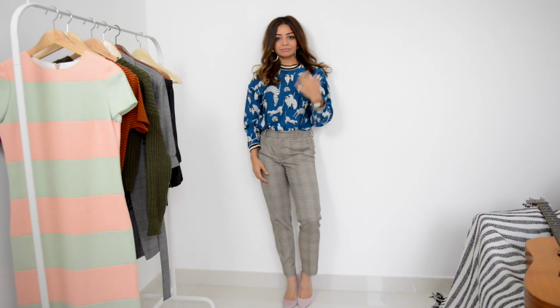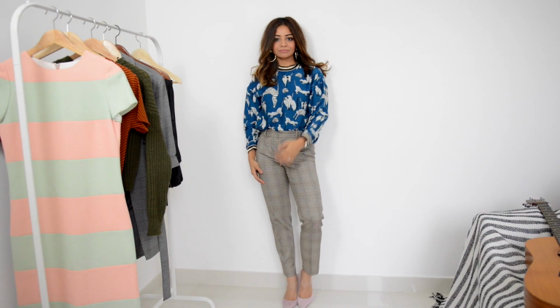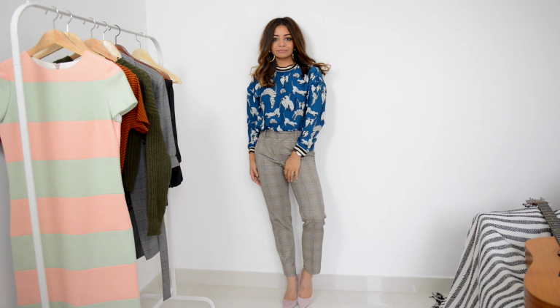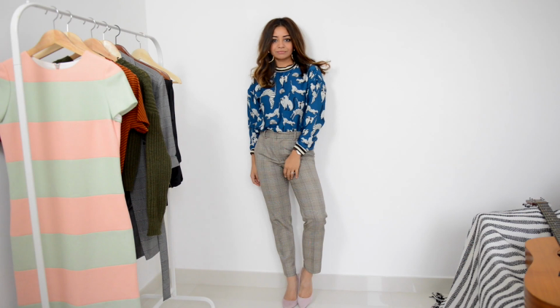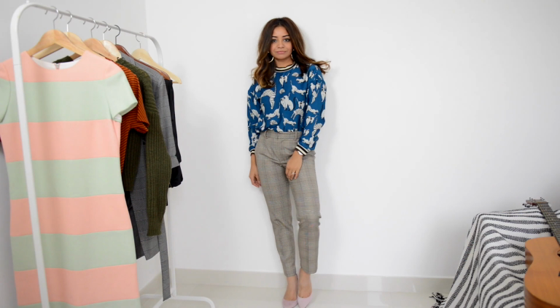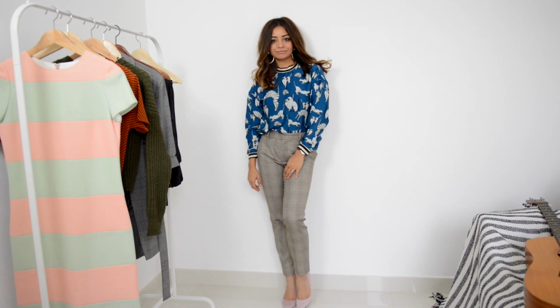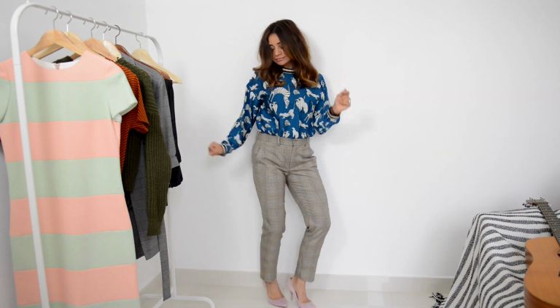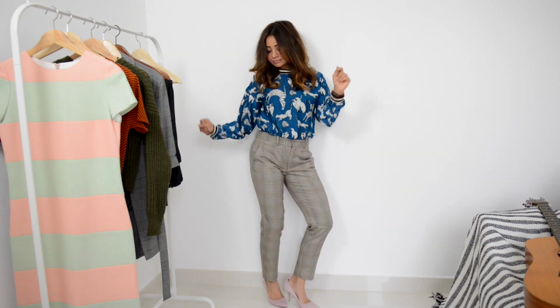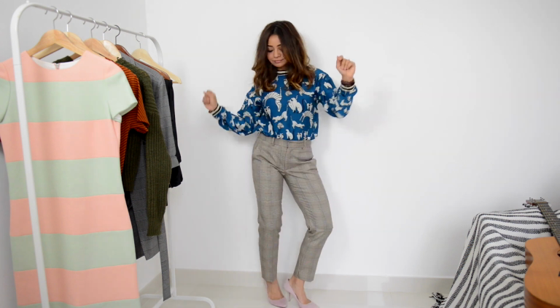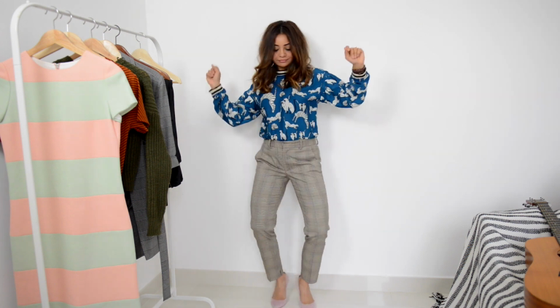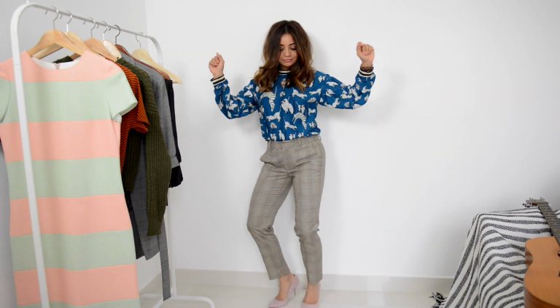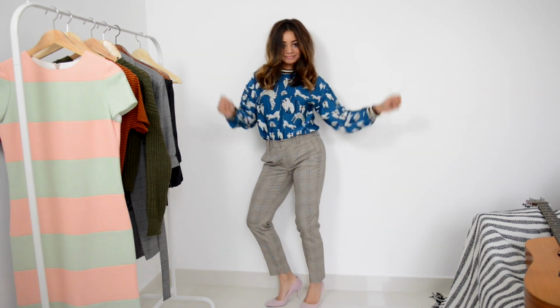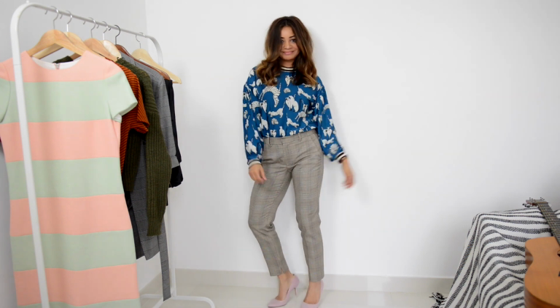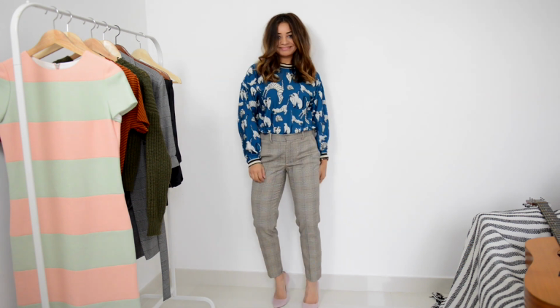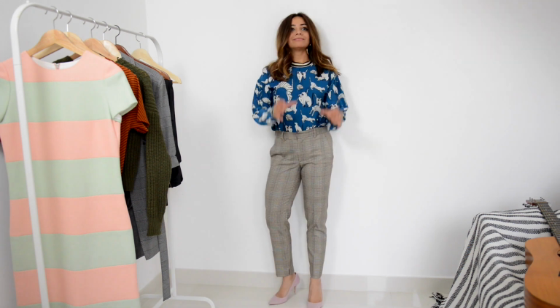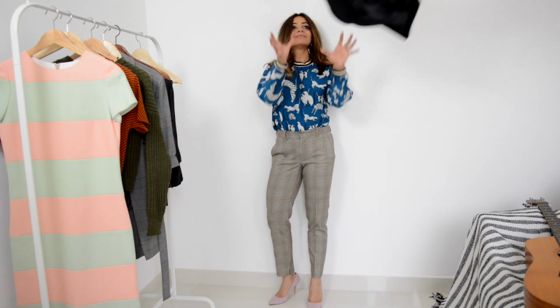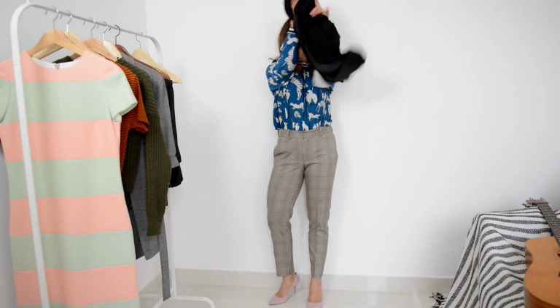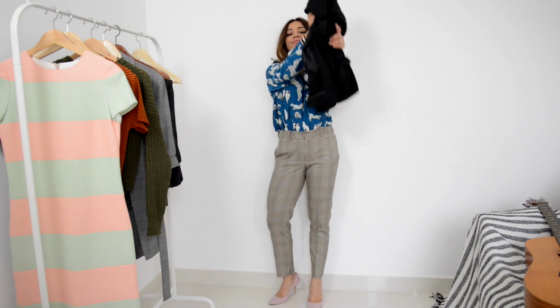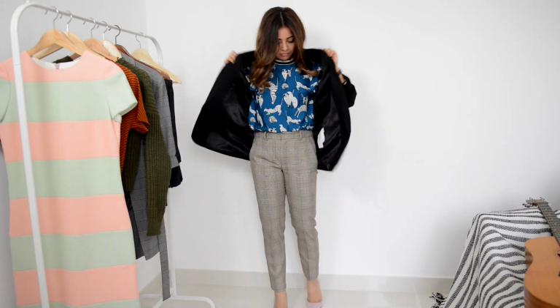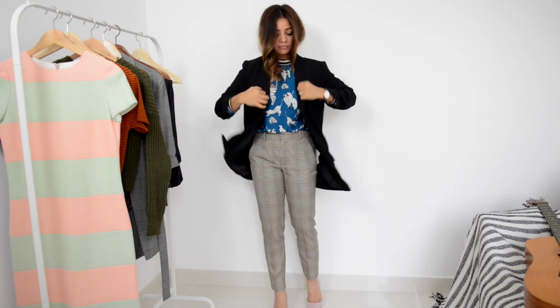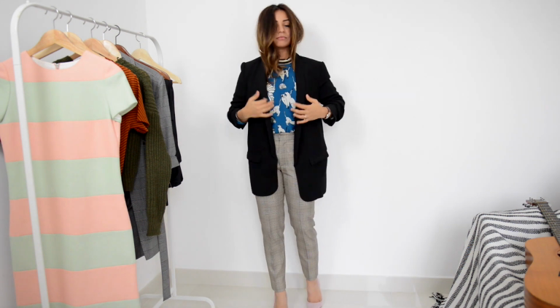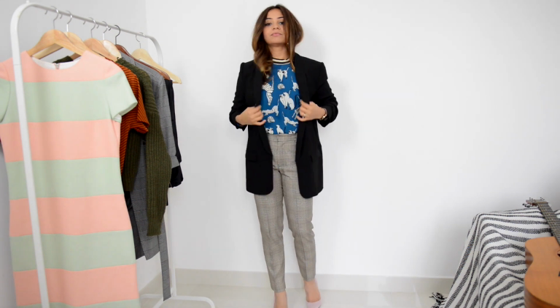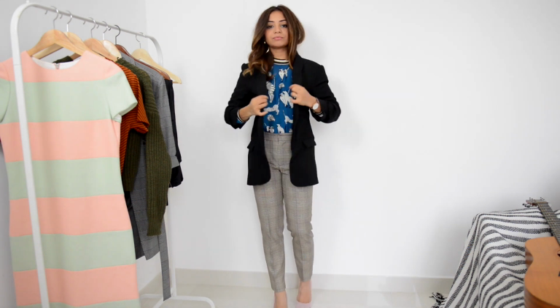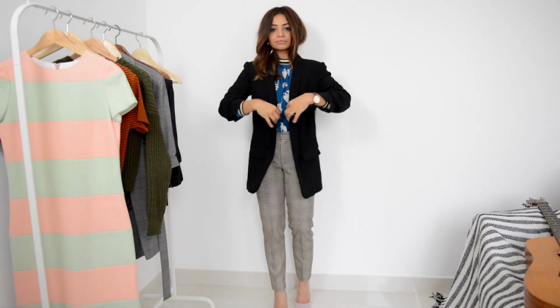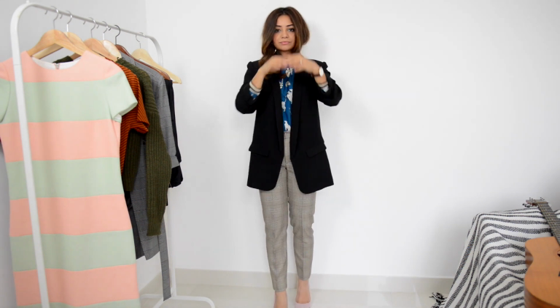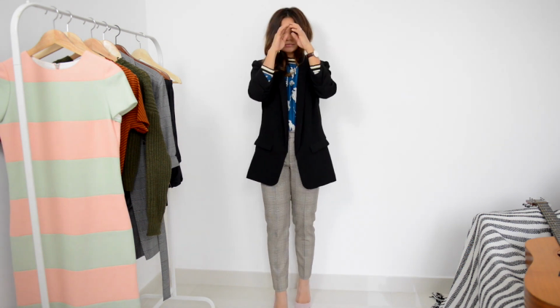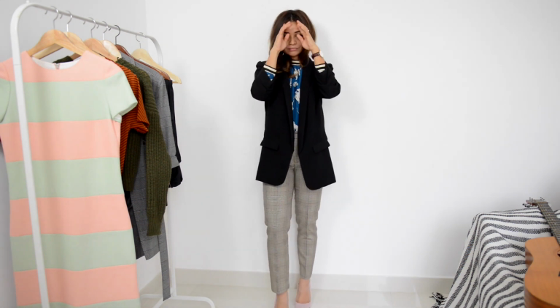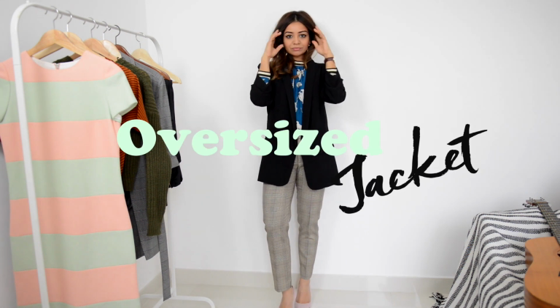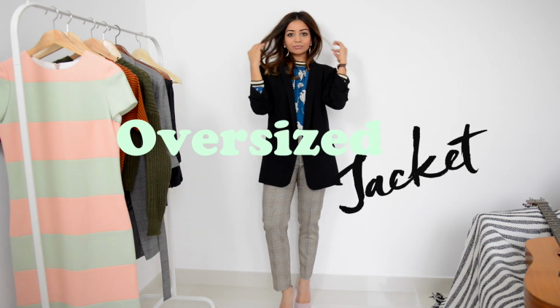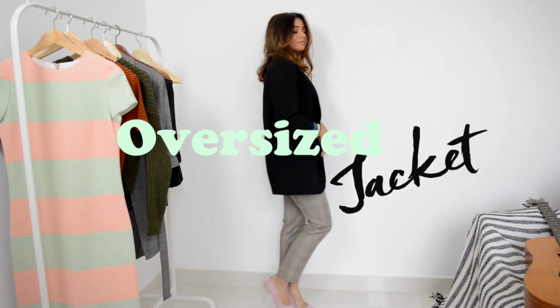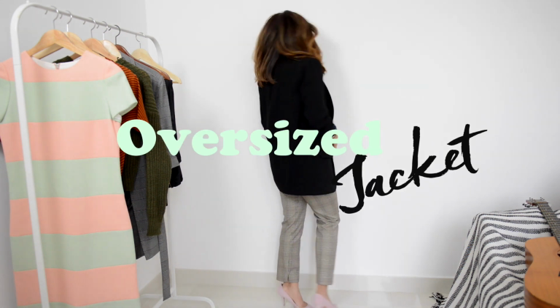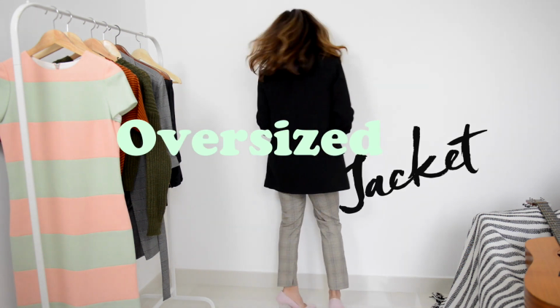We've gotta have some cats and dogs — the quirkiness may make too many eyes roll, but why not? Zara's got me covered again. I'll just throw on my oversized jacket and sleek in the vibe a little.